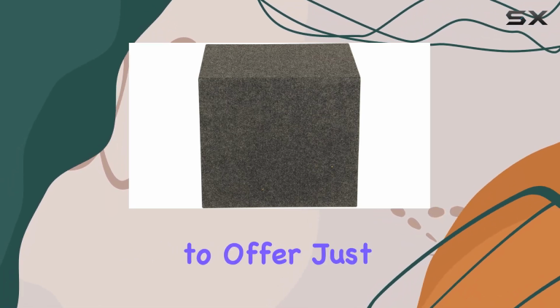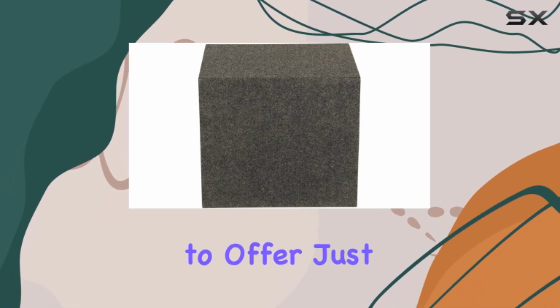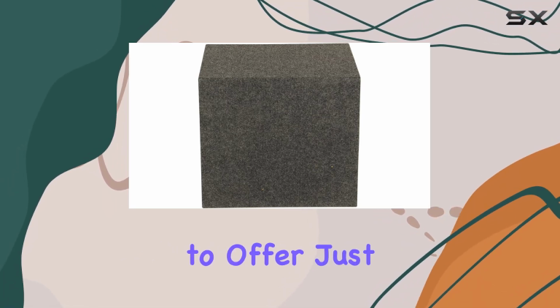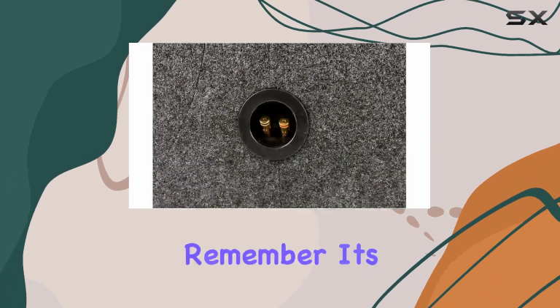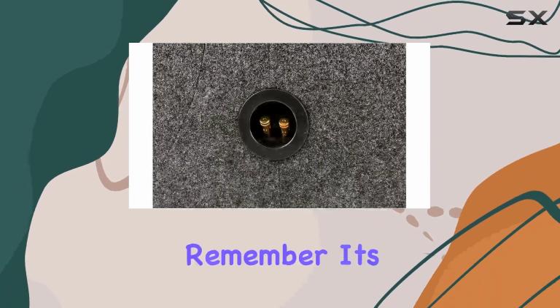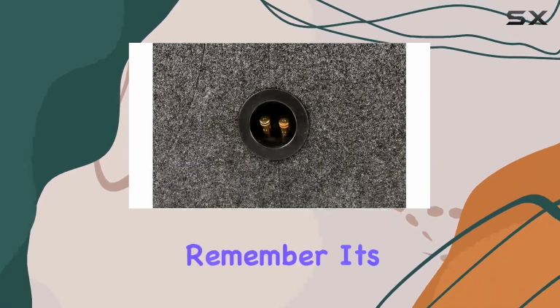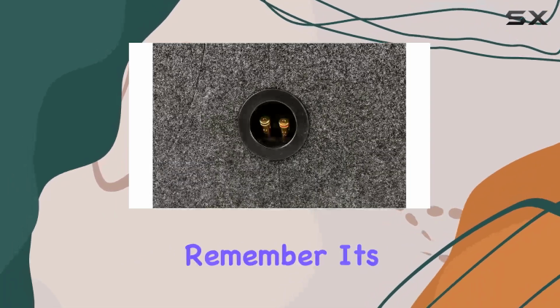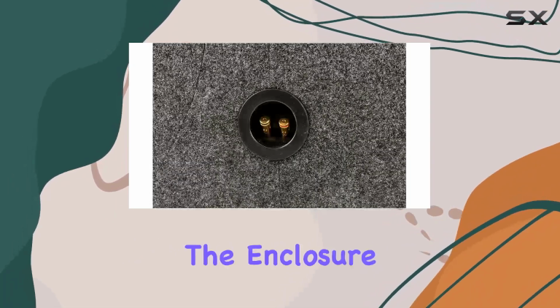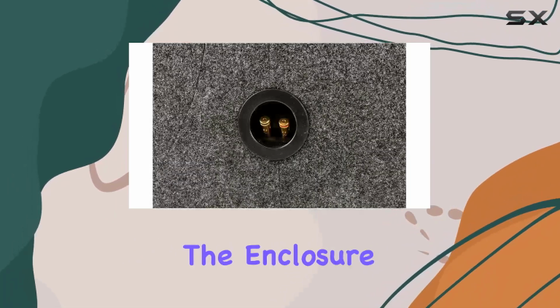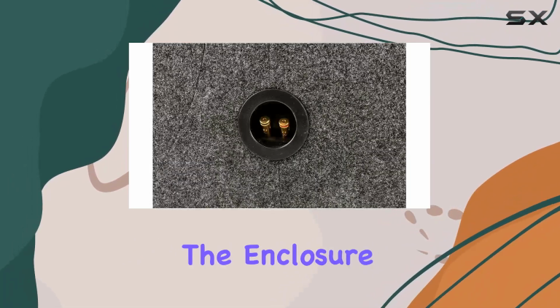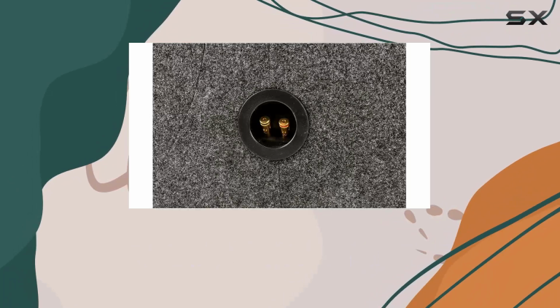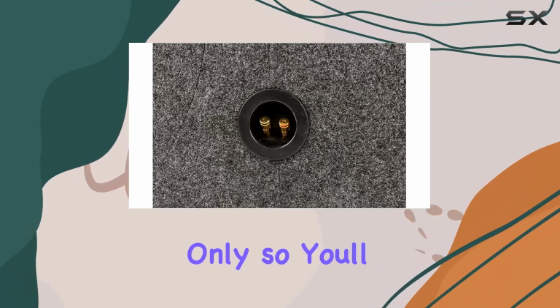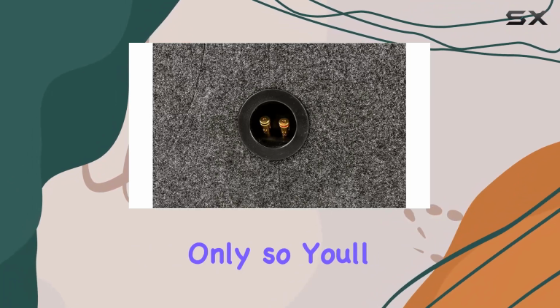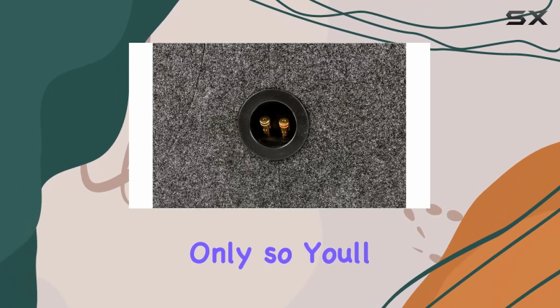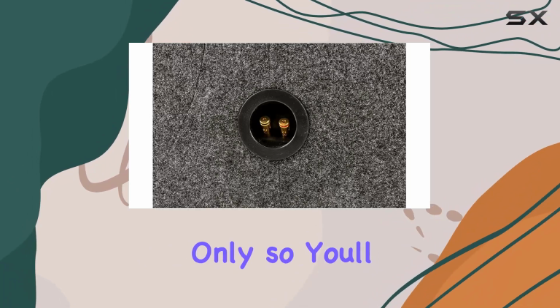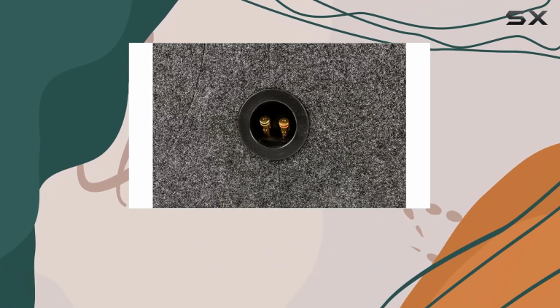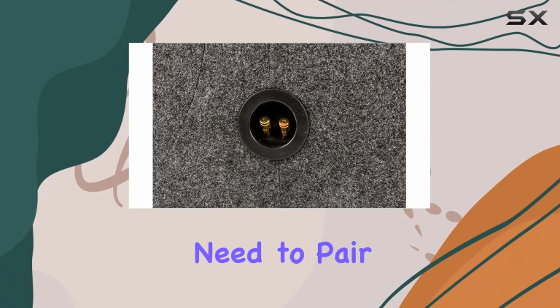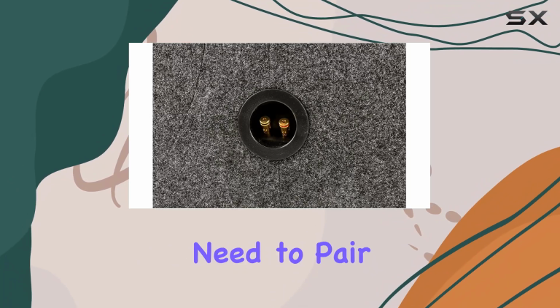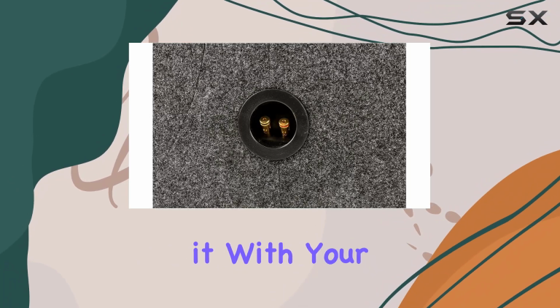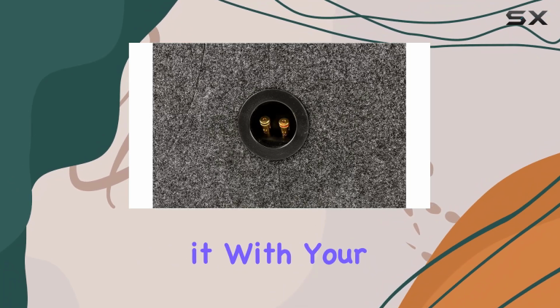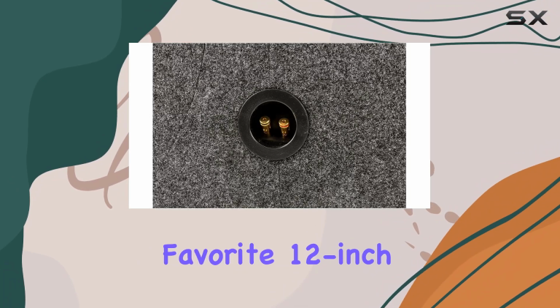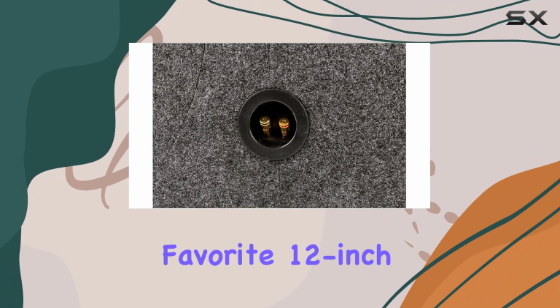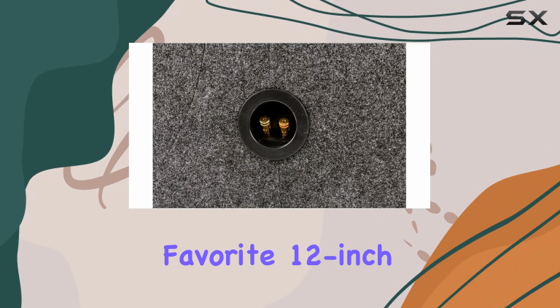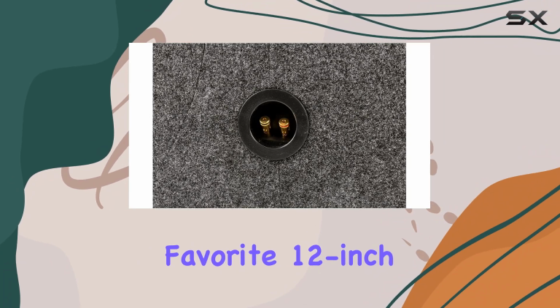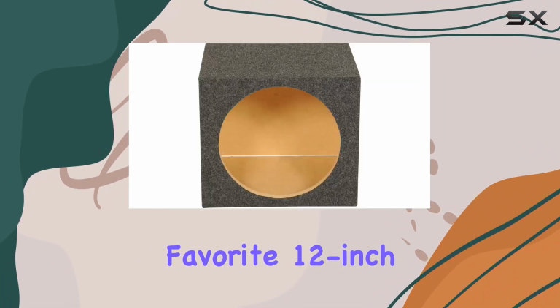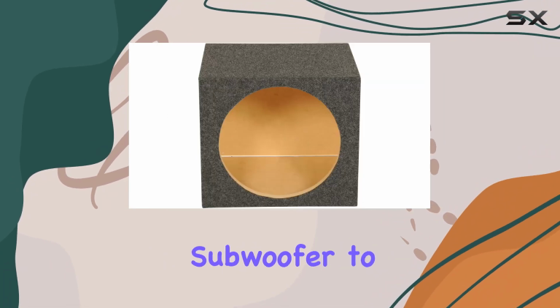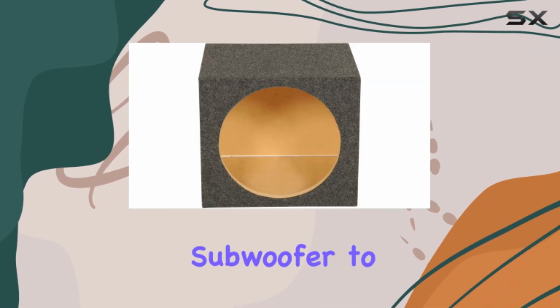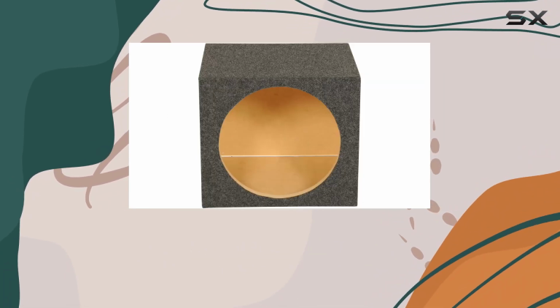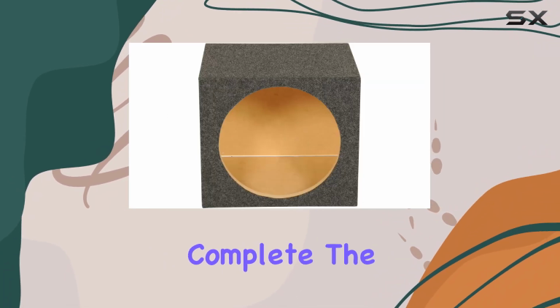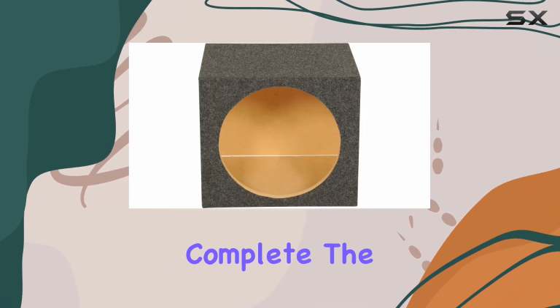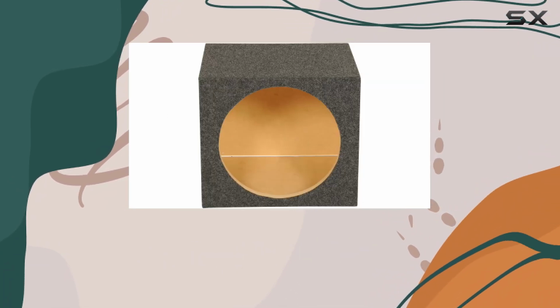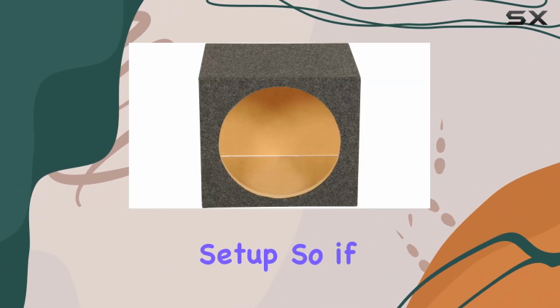Just remember, it's the enclosure only, so you'll need to pair it with your favorite 12-inch subwoofer to complete the setup.